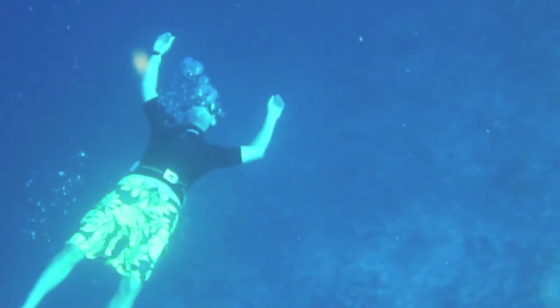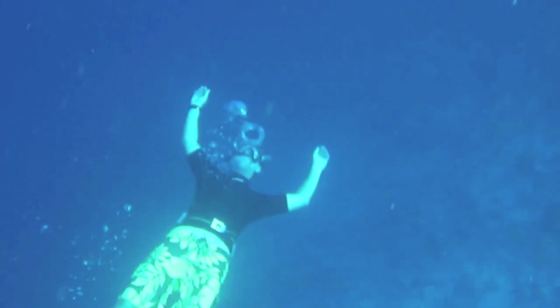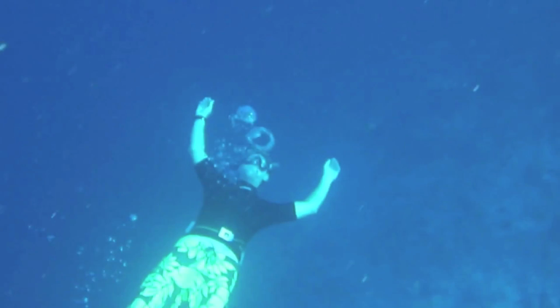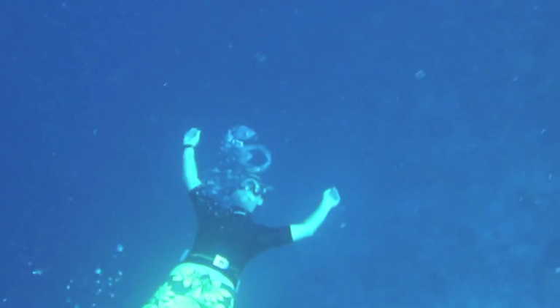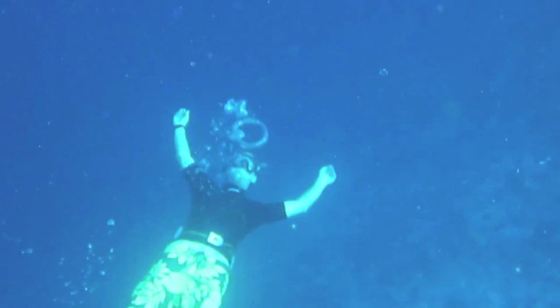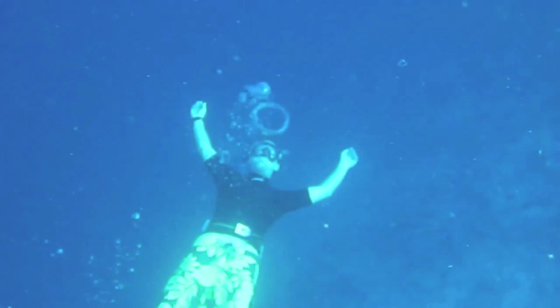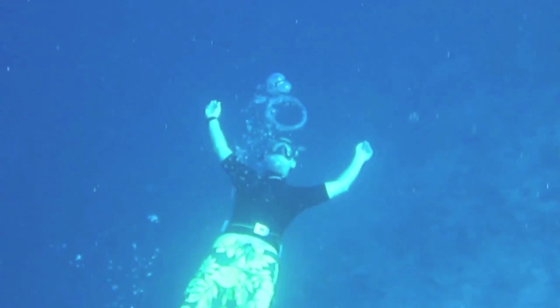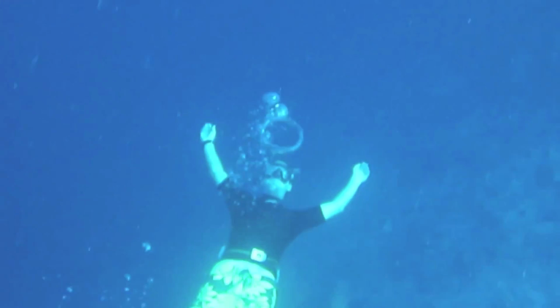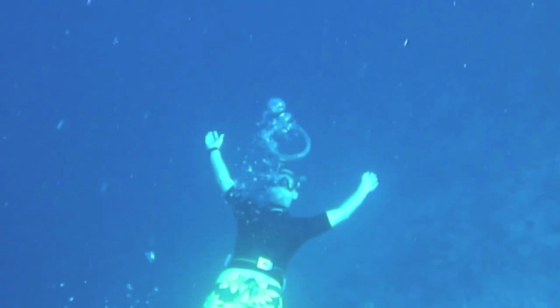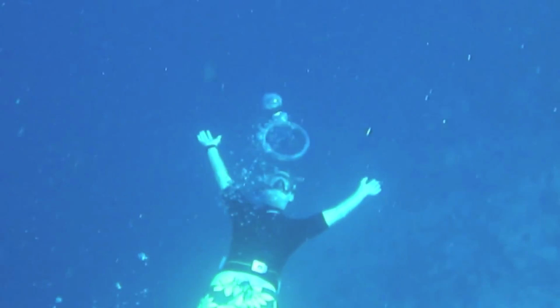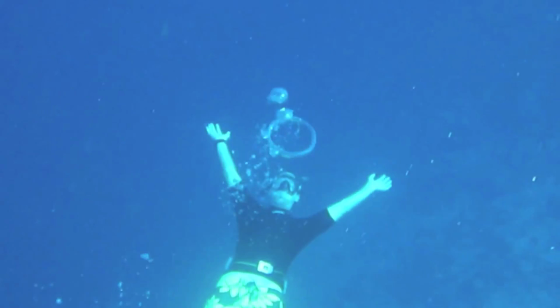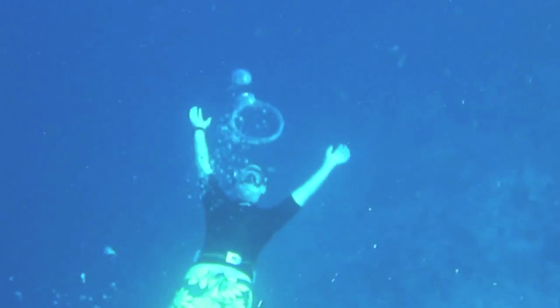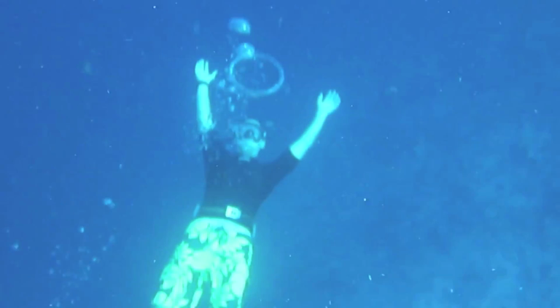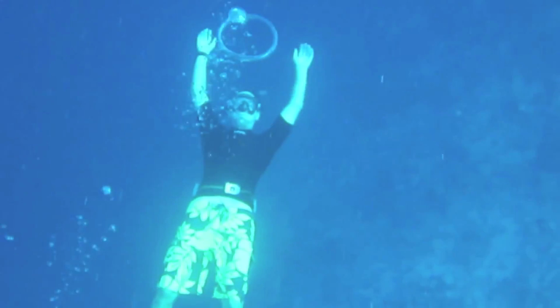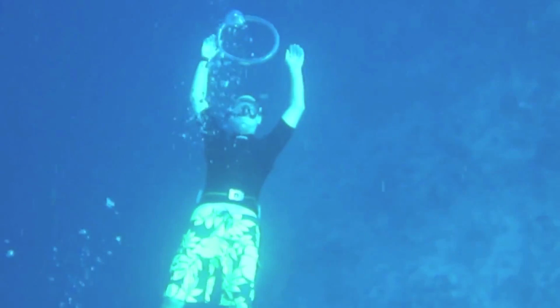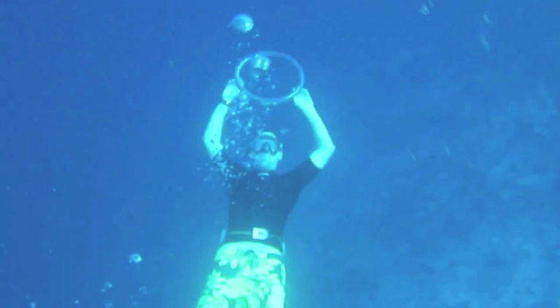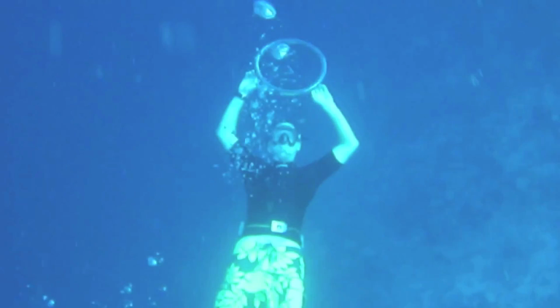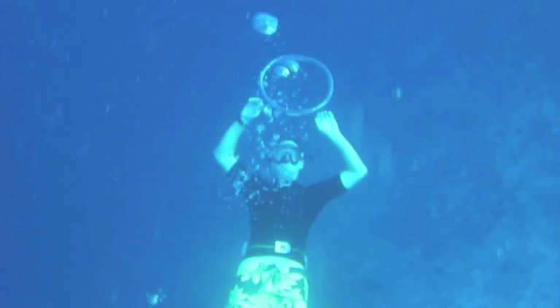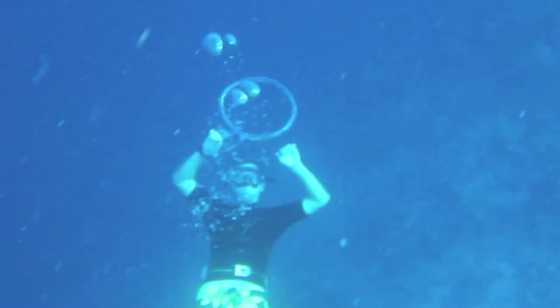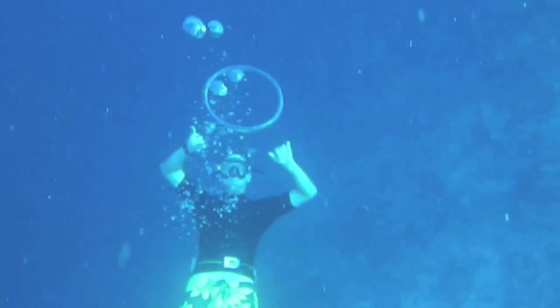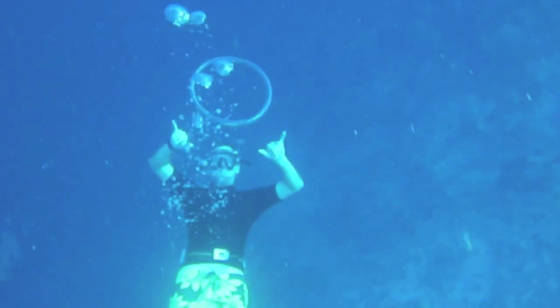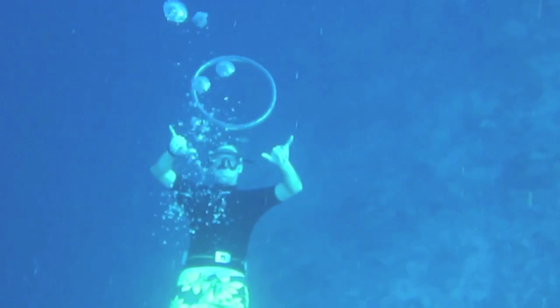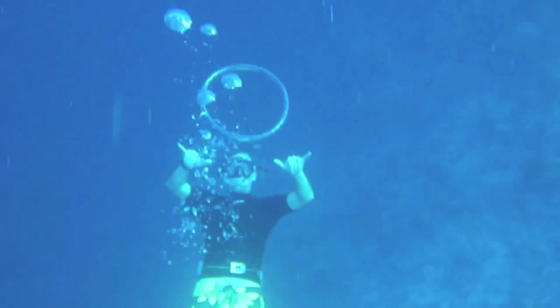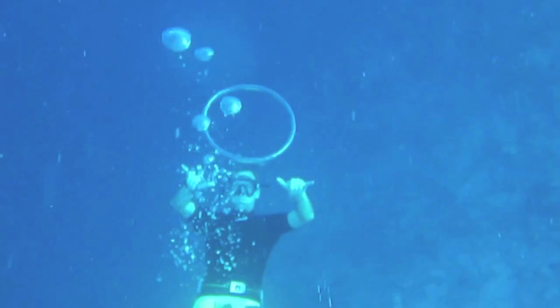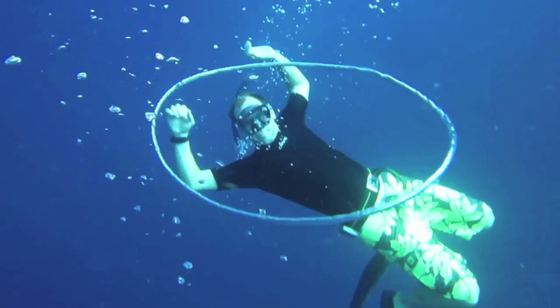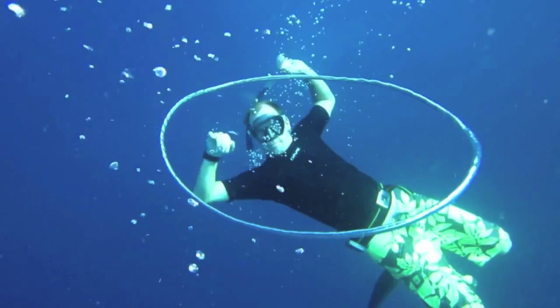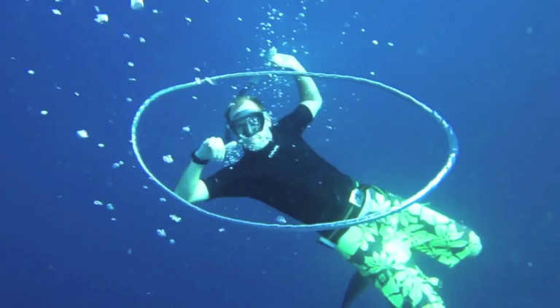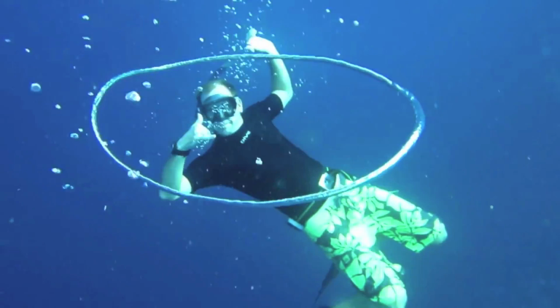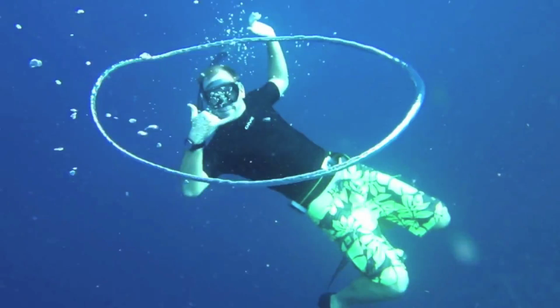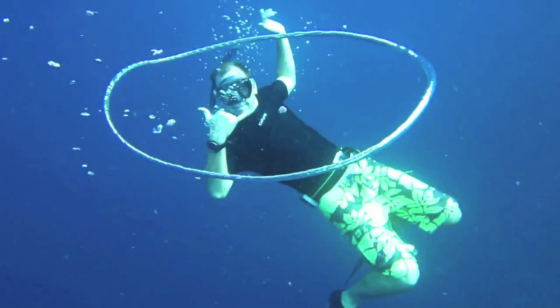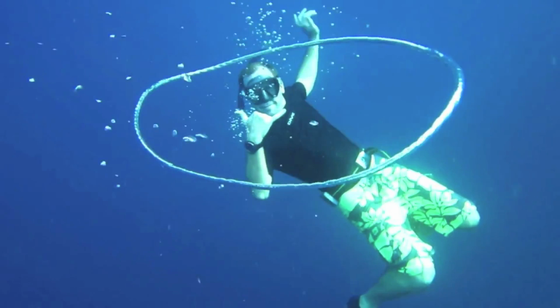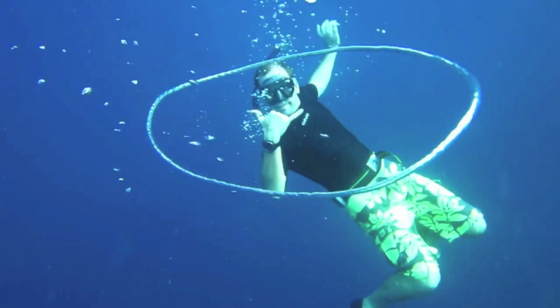Bubble rings are very cool too, but since the buoyancy of air is what causes them, they can only go up.